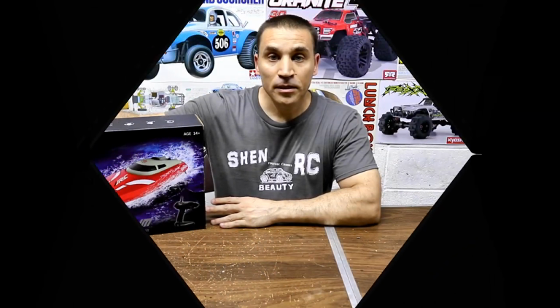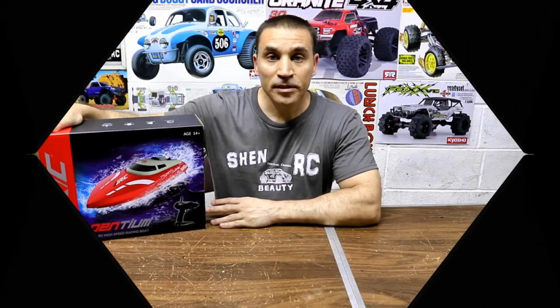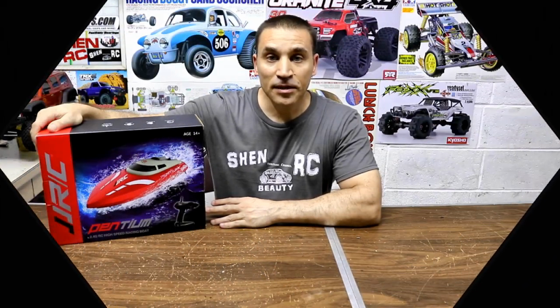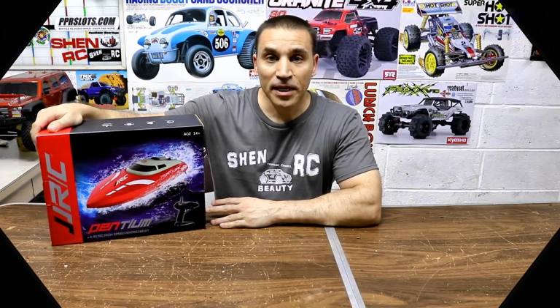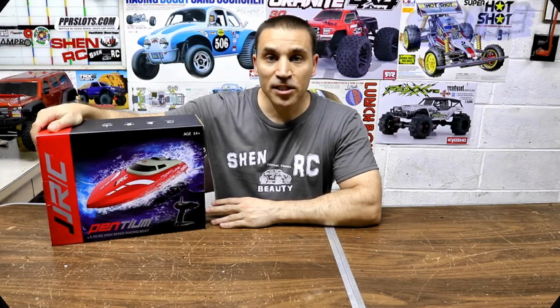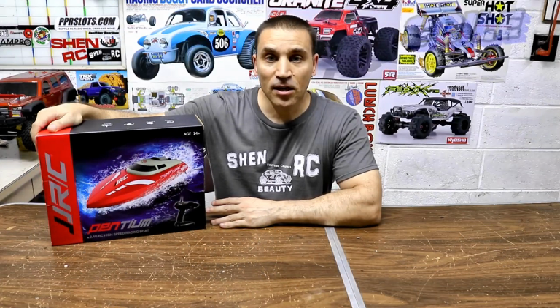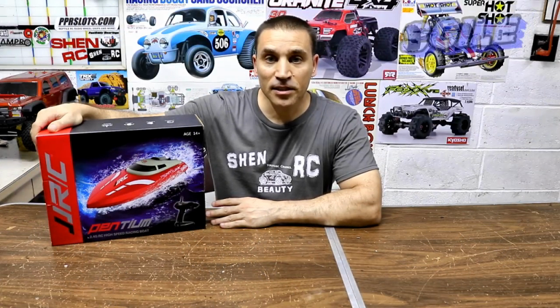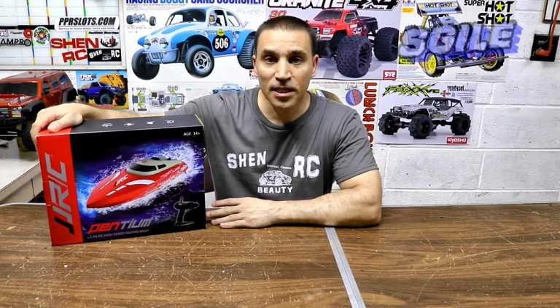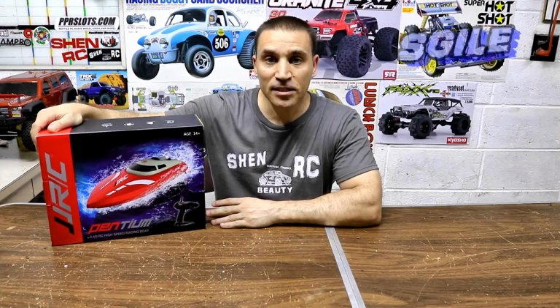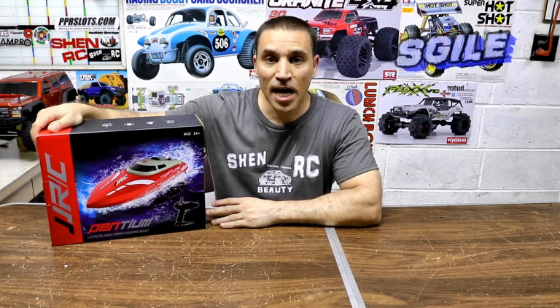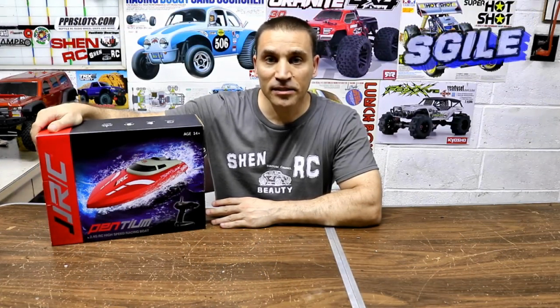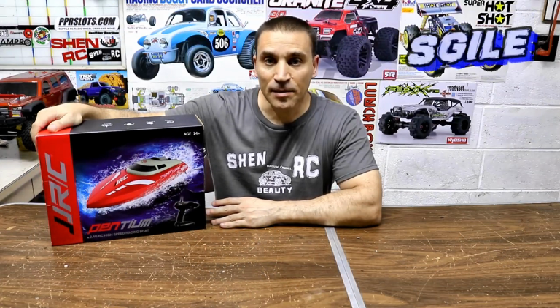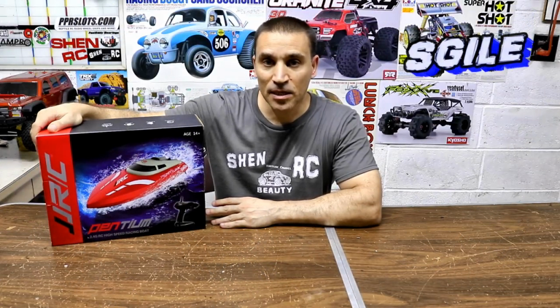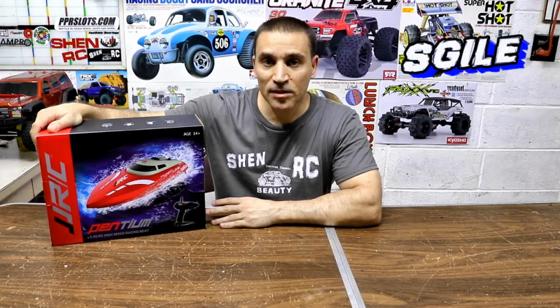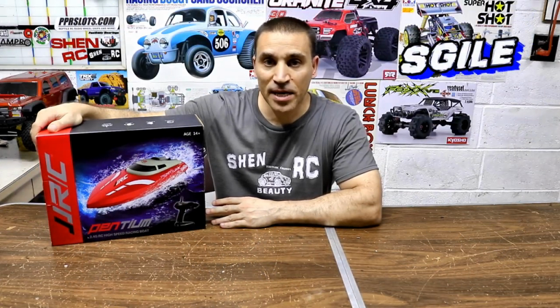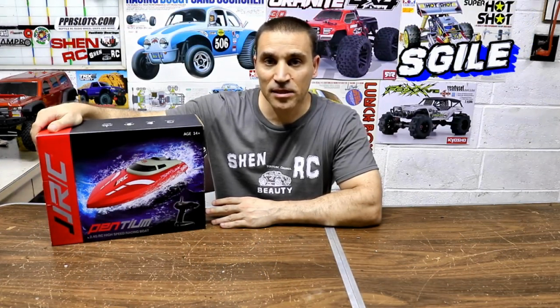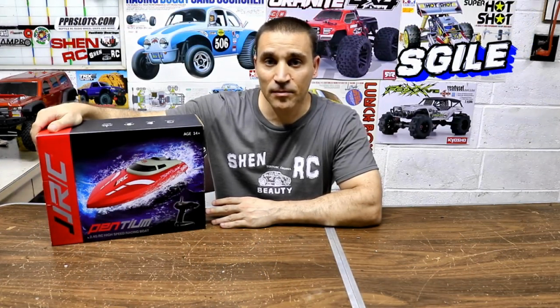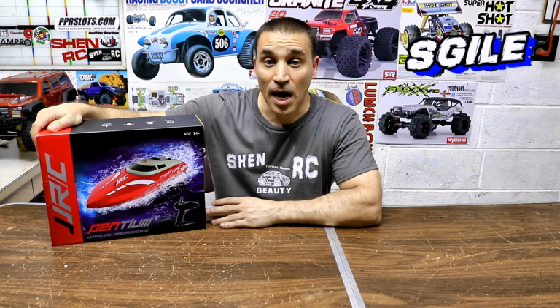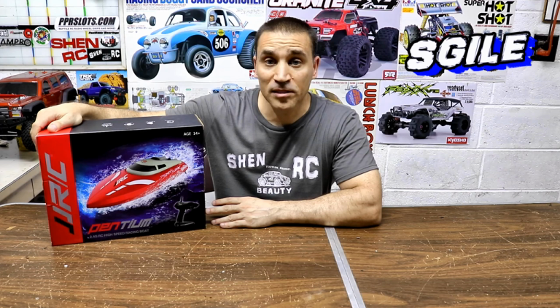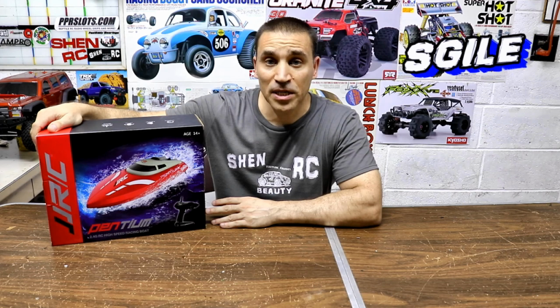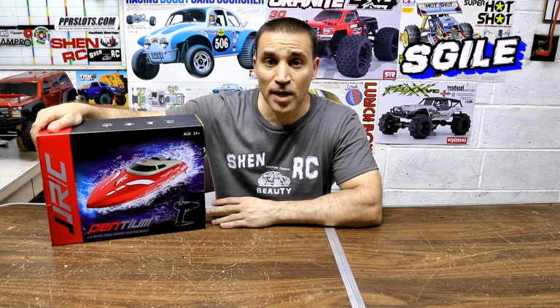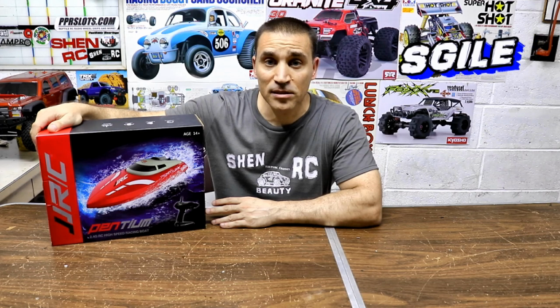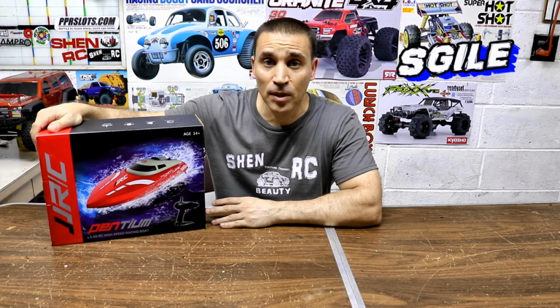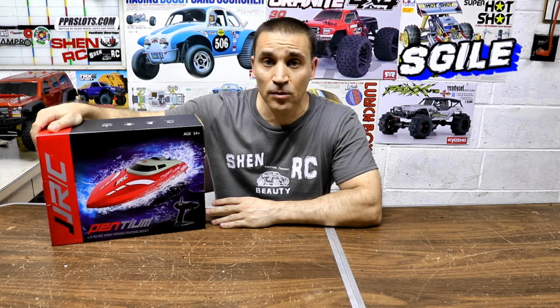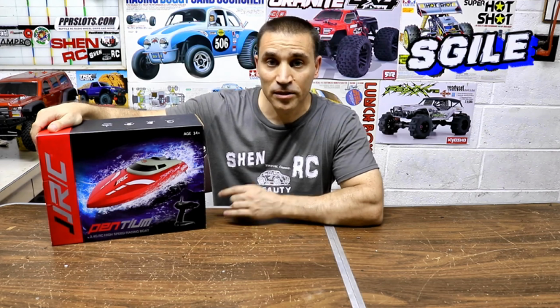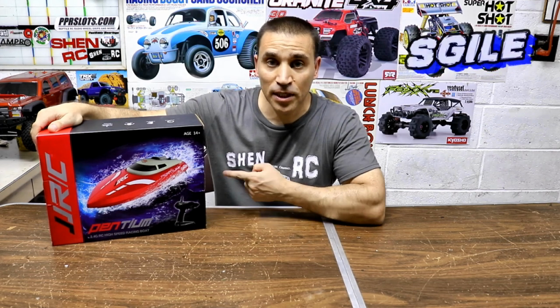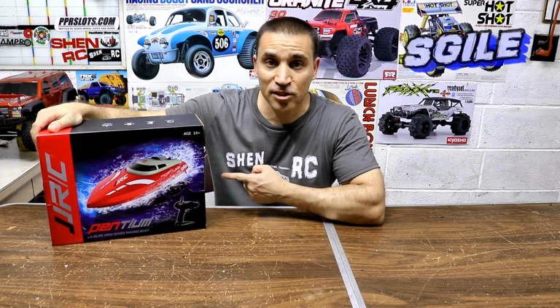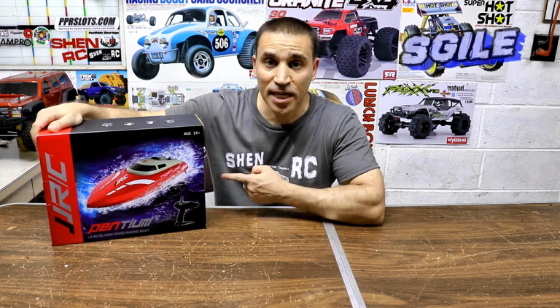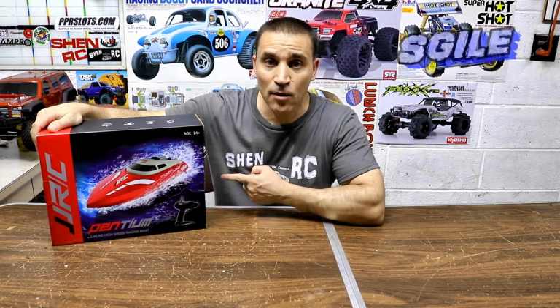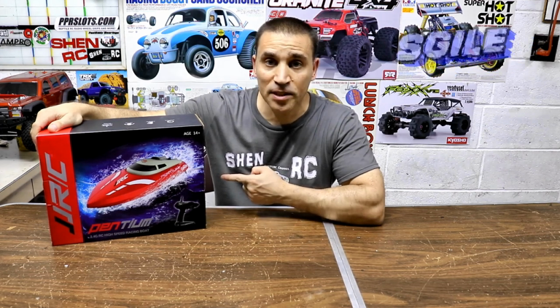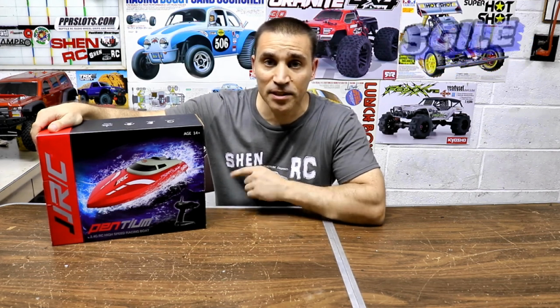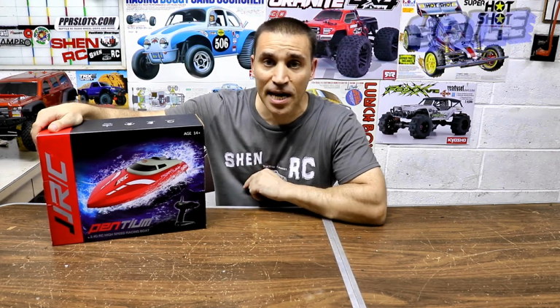Steve here. ShenRC and SGile sent me in this Pentium high-speed racing boat, so let's check out what's inside.